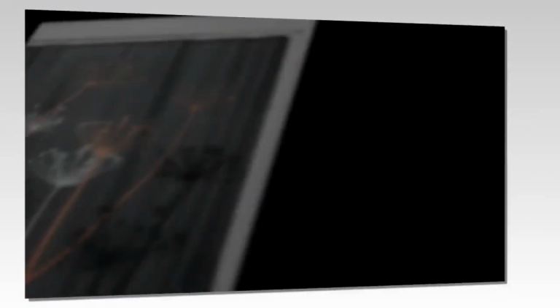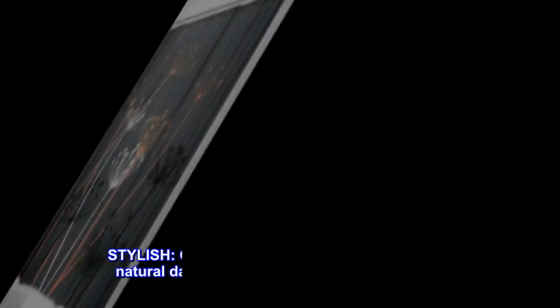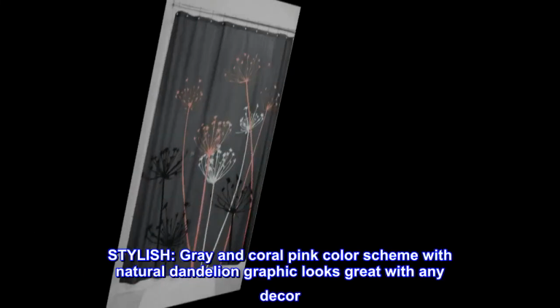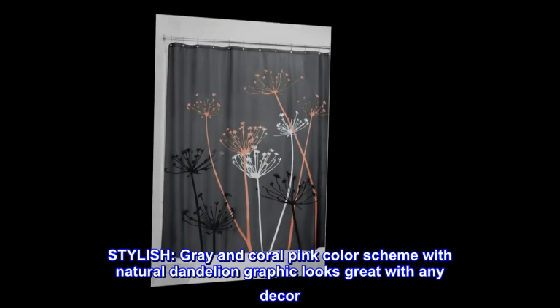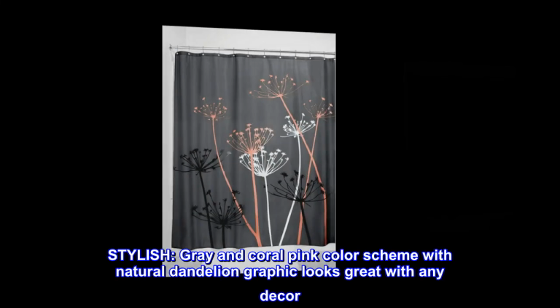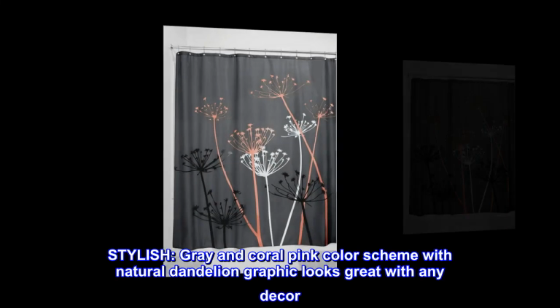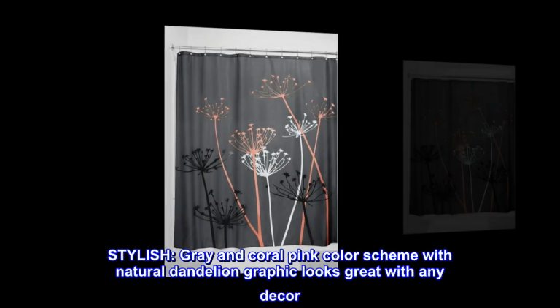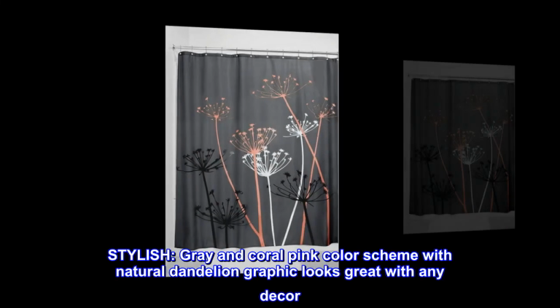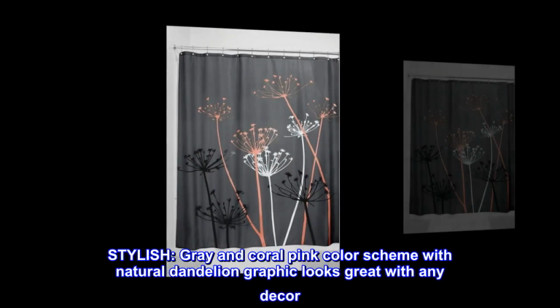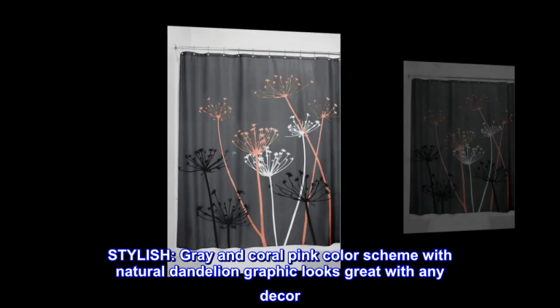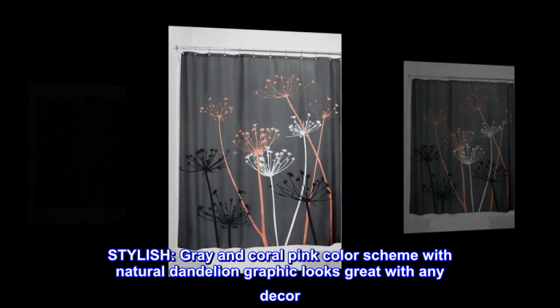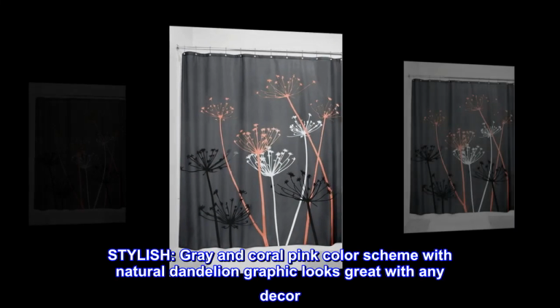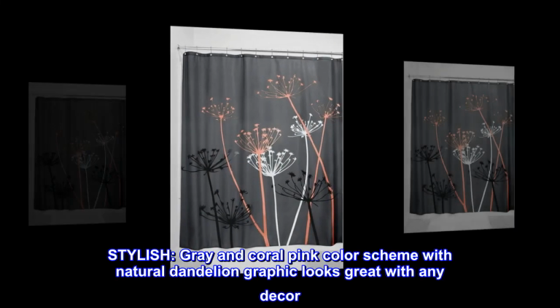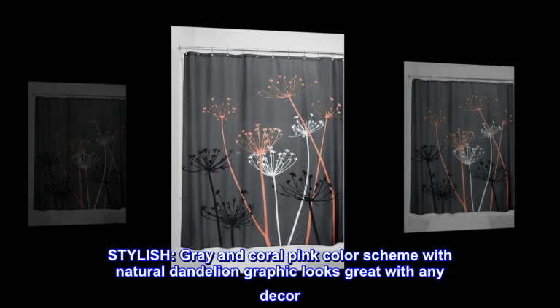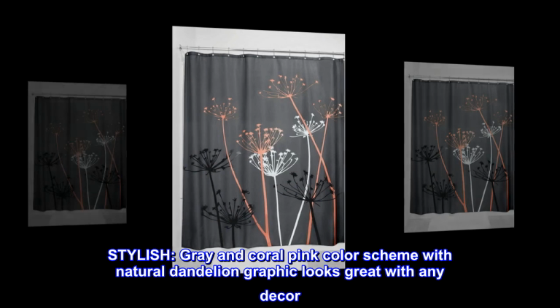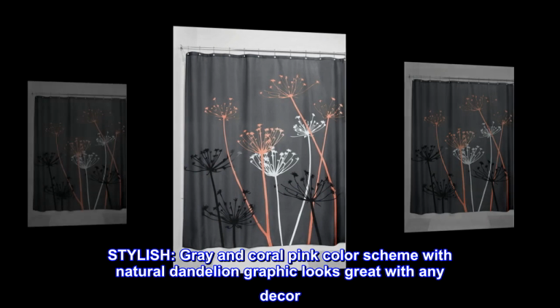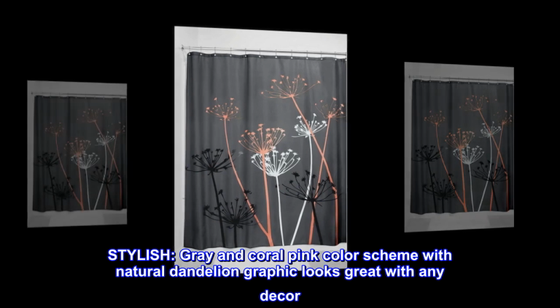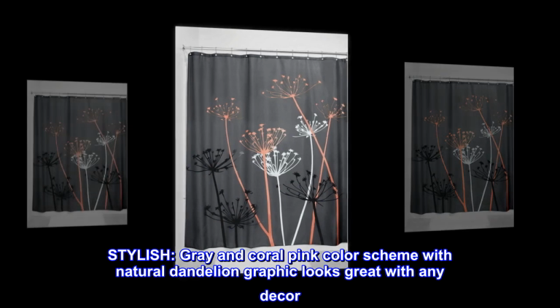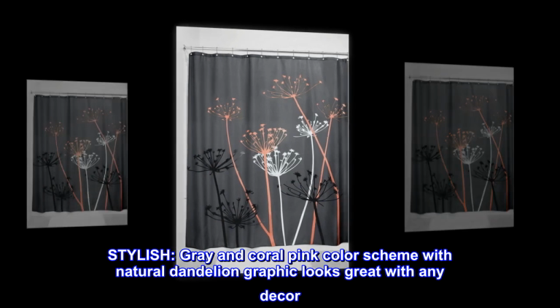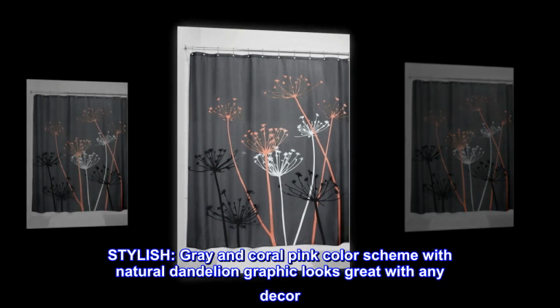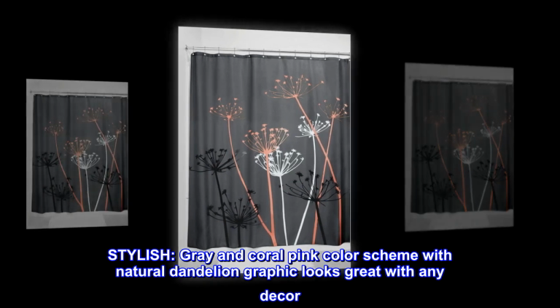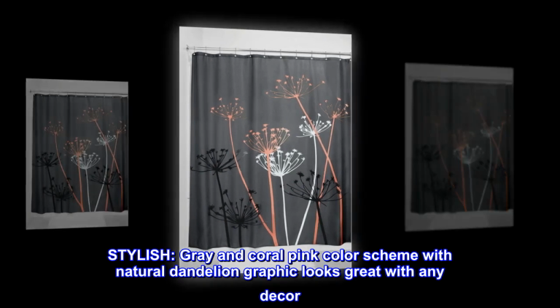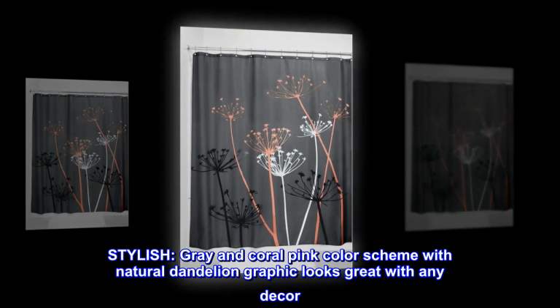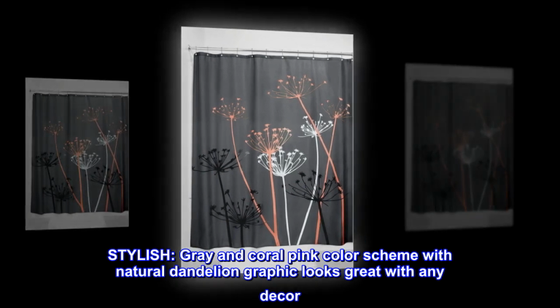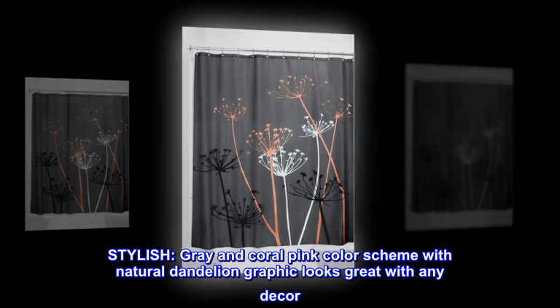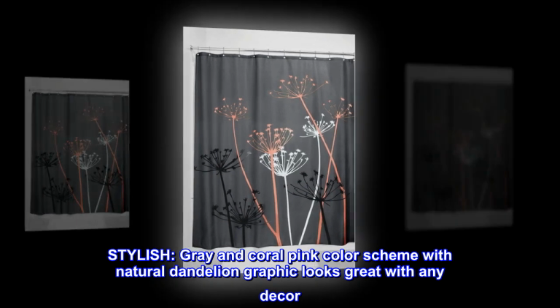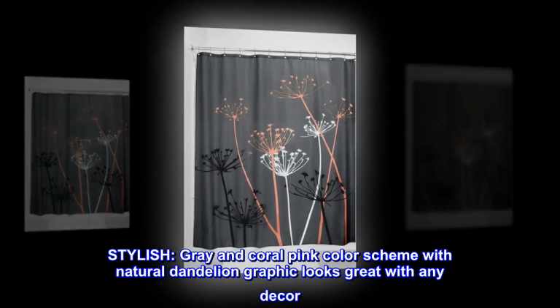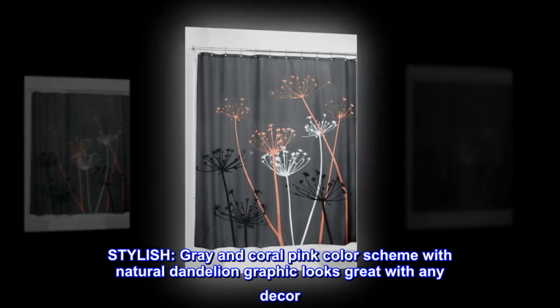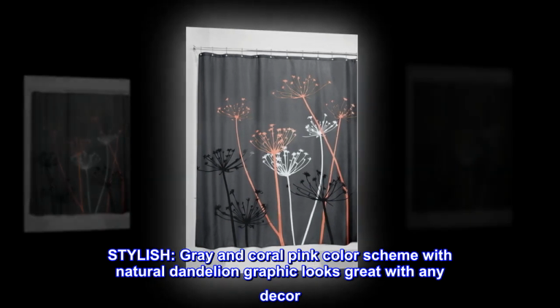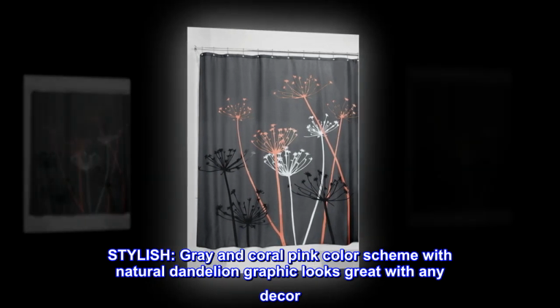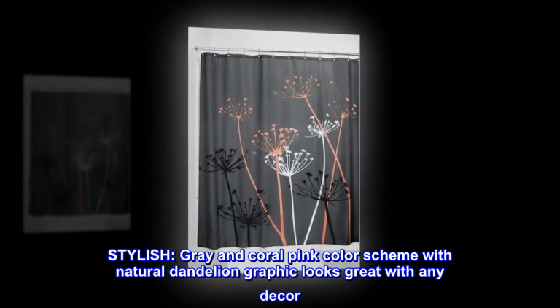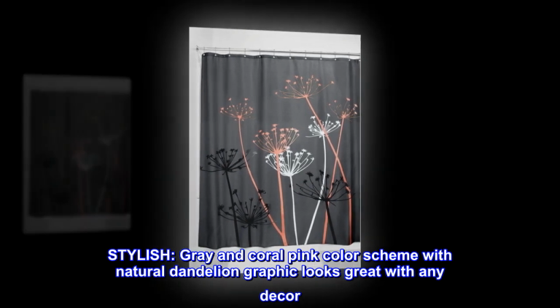Stylish. Gray and coral pink color scheme with natural dandelion graphic looks great with any decor.